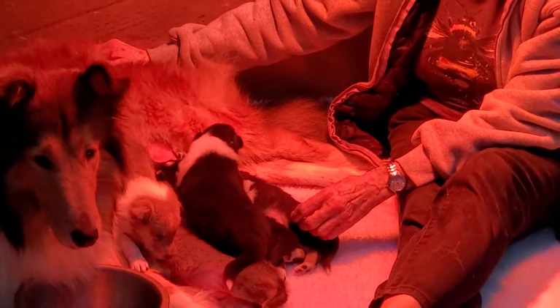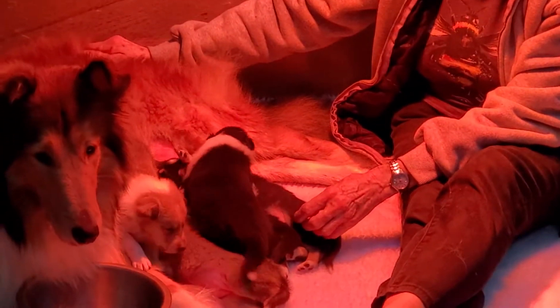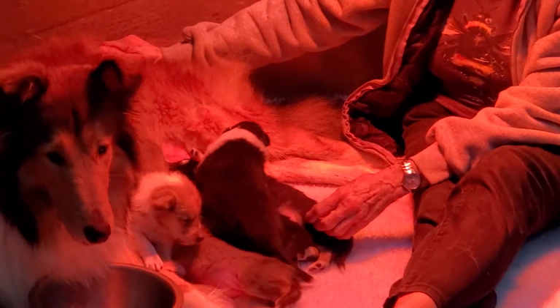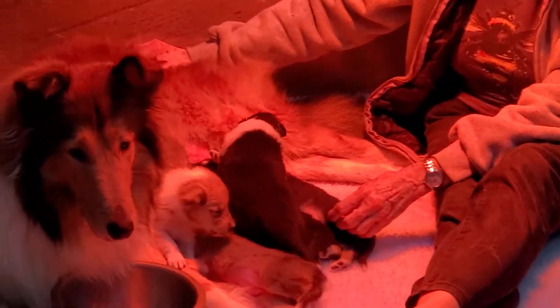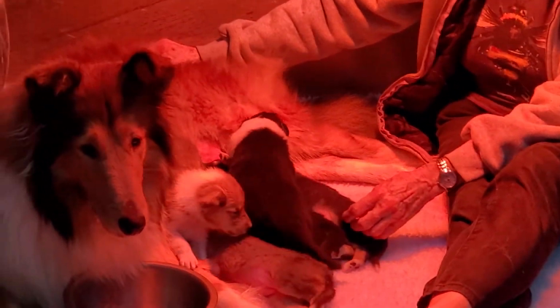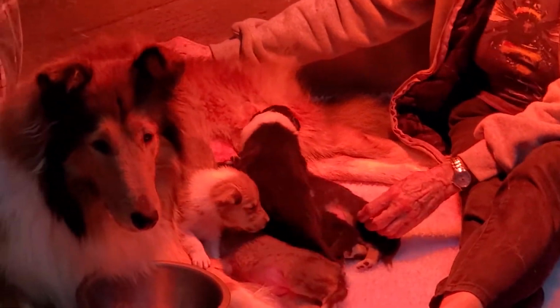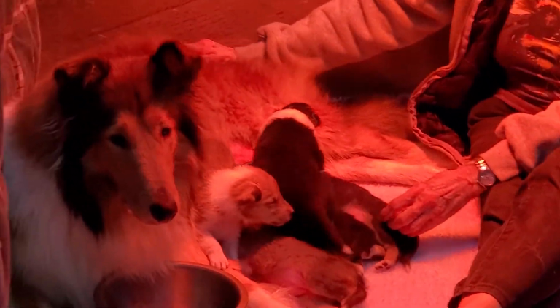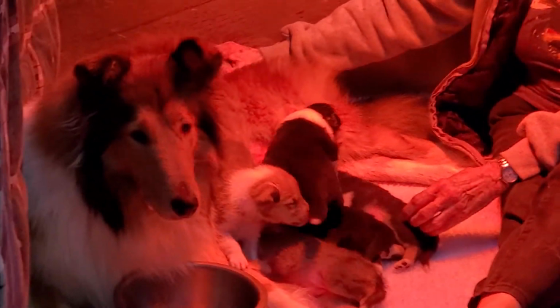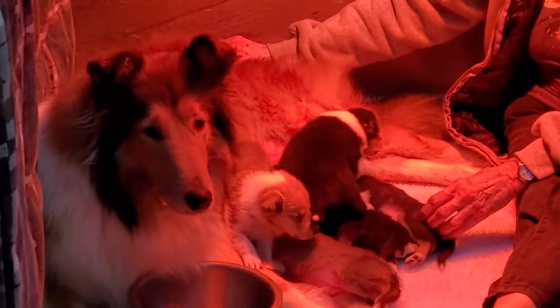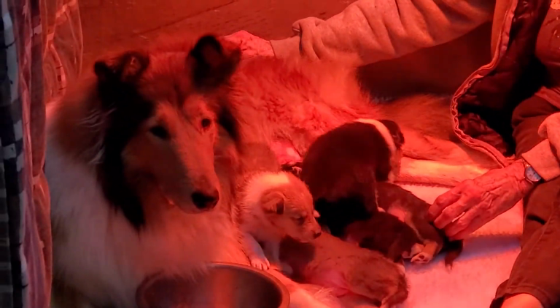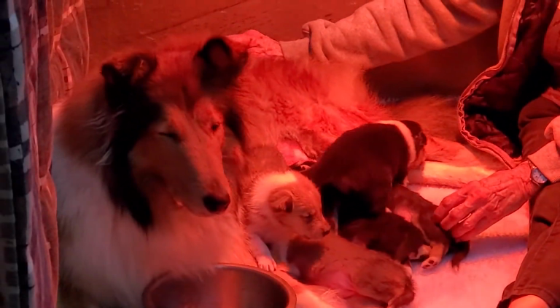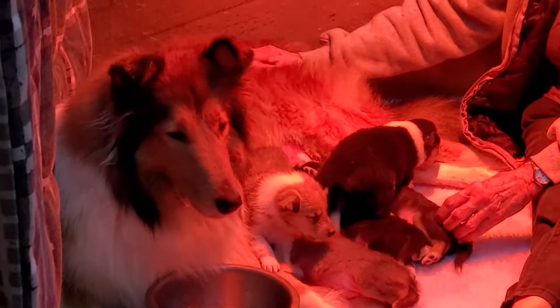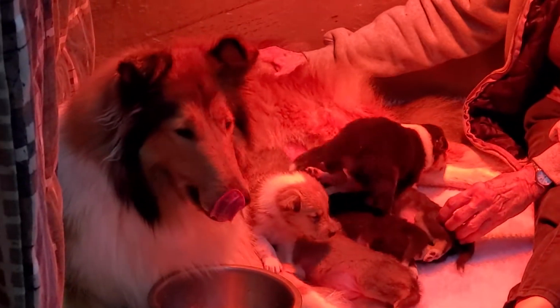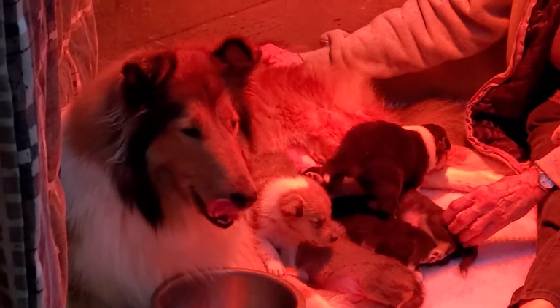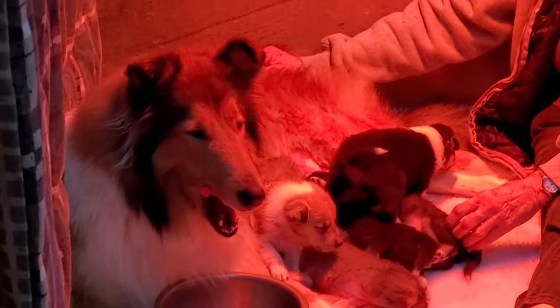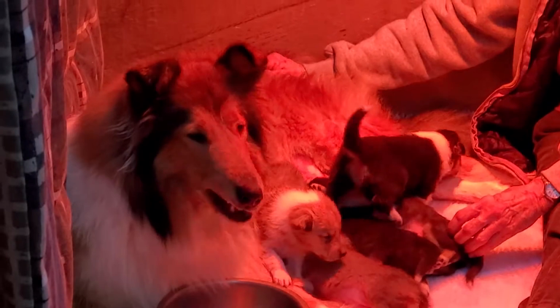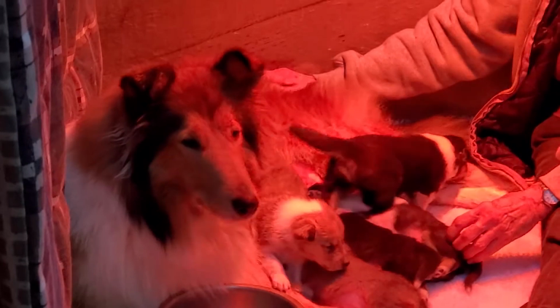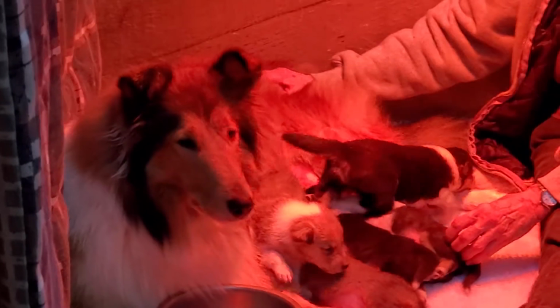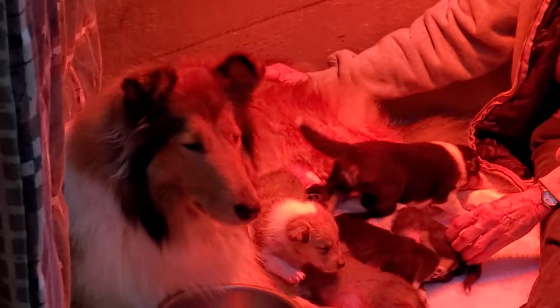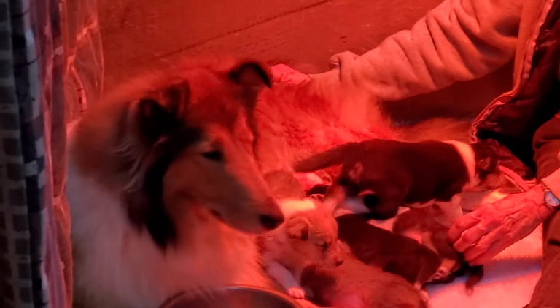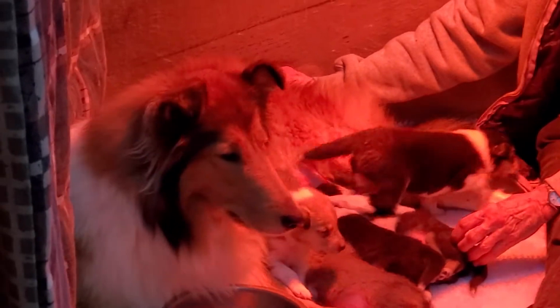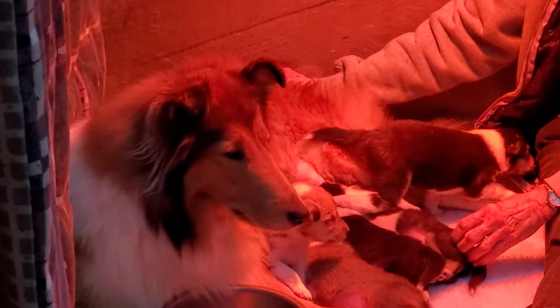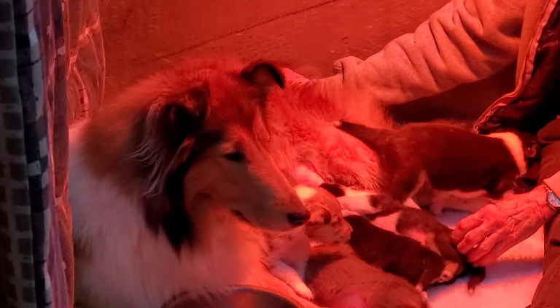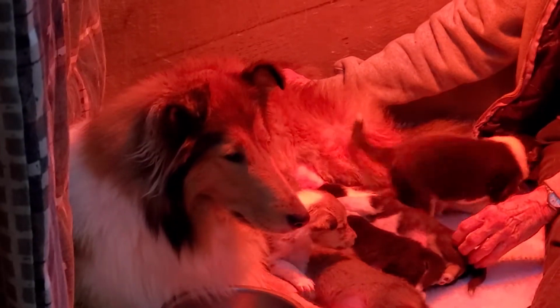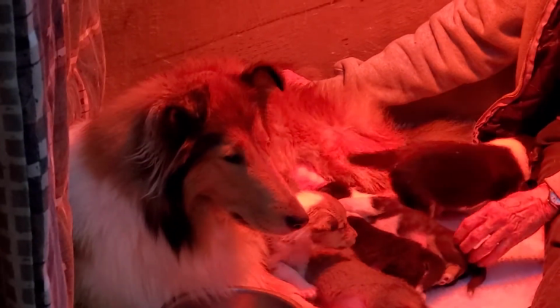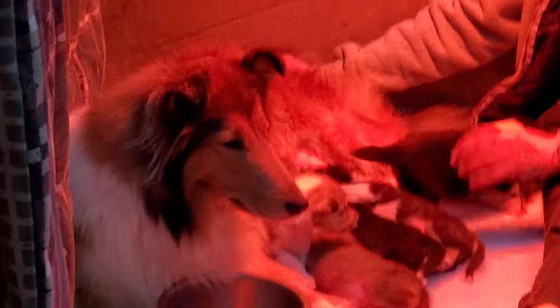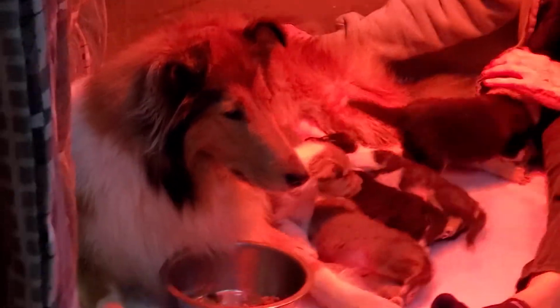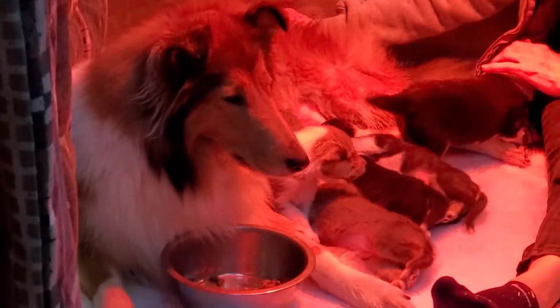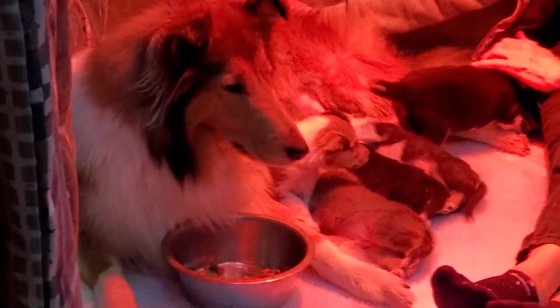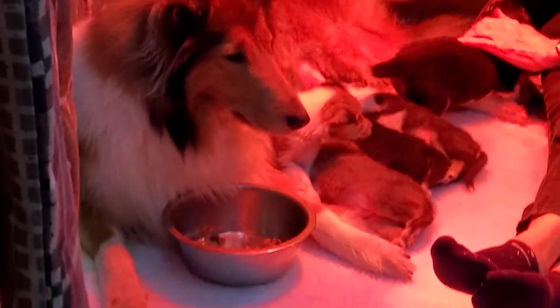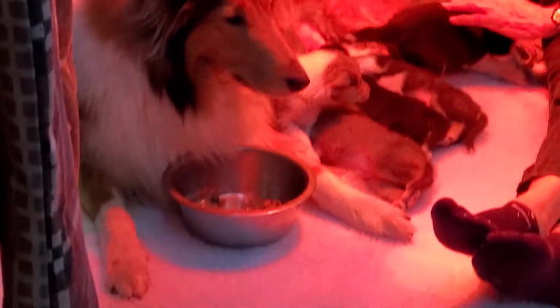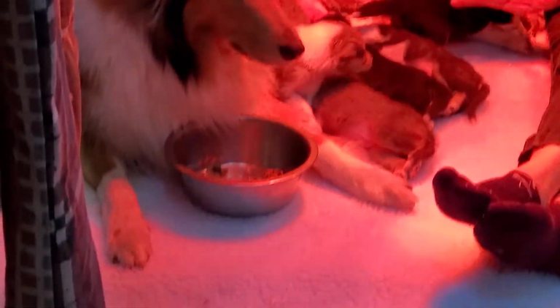Okay, there. Your babies are beautiful. Pretty girl, Annie.